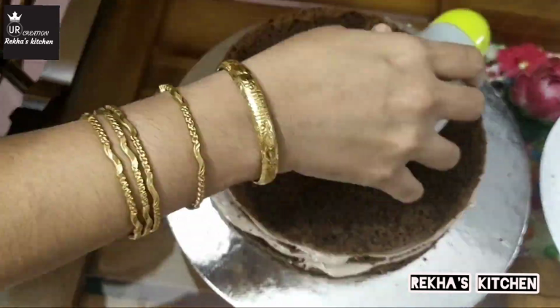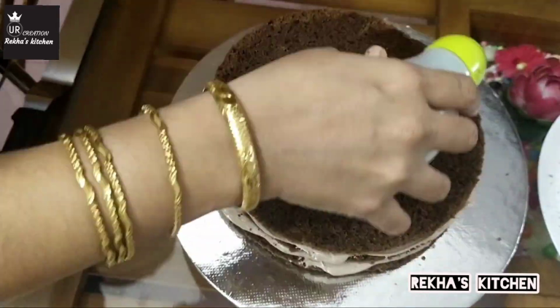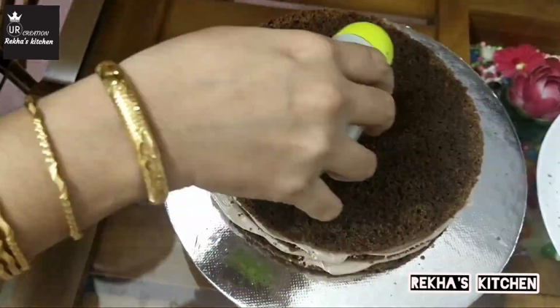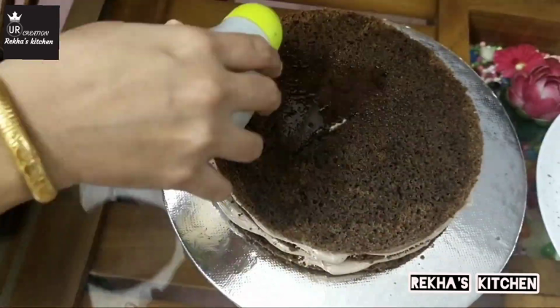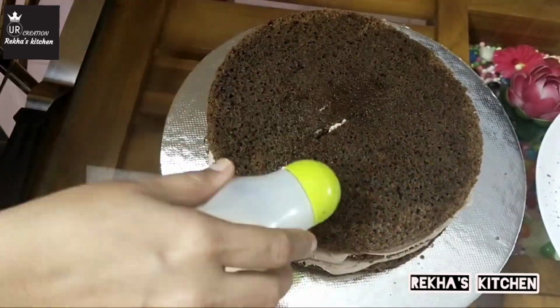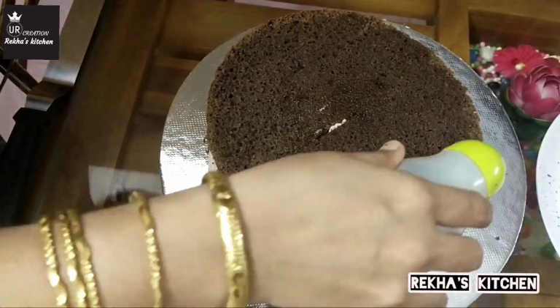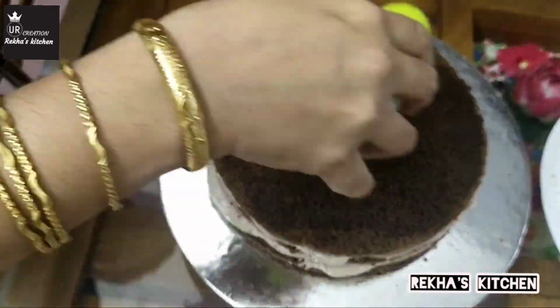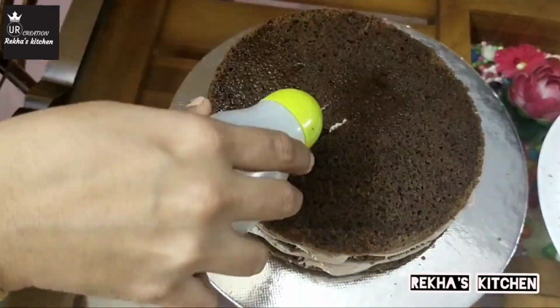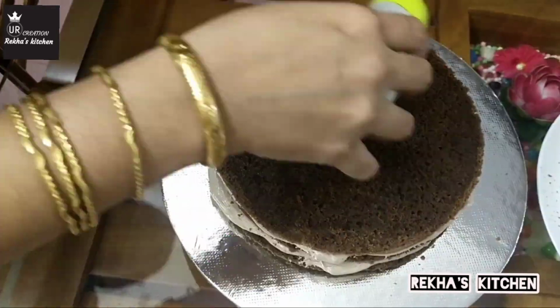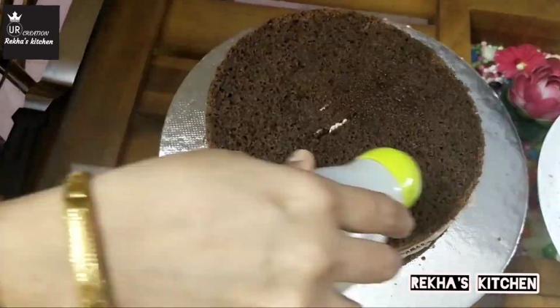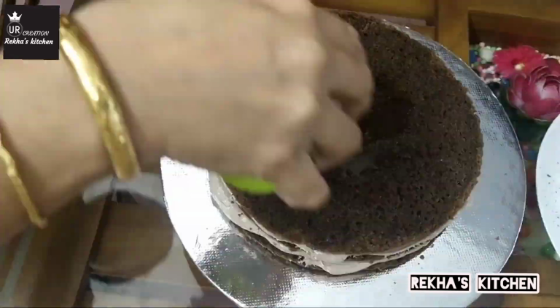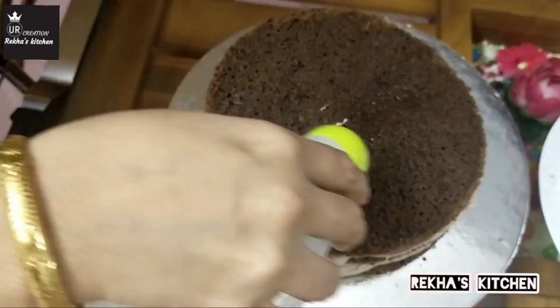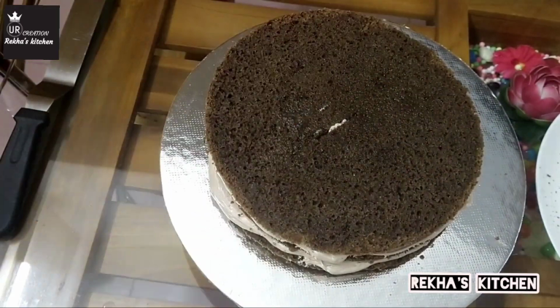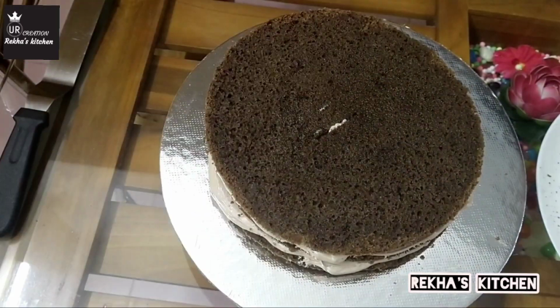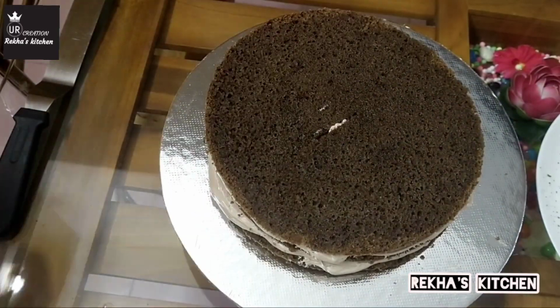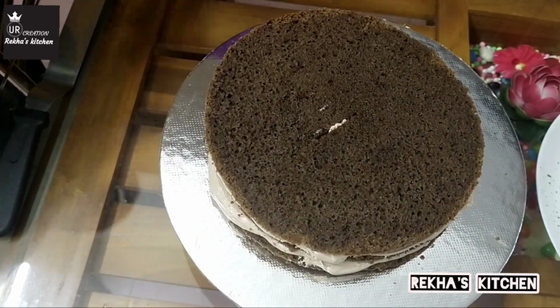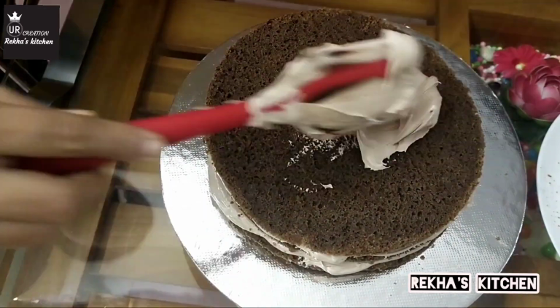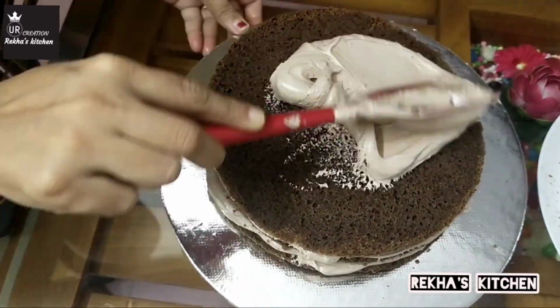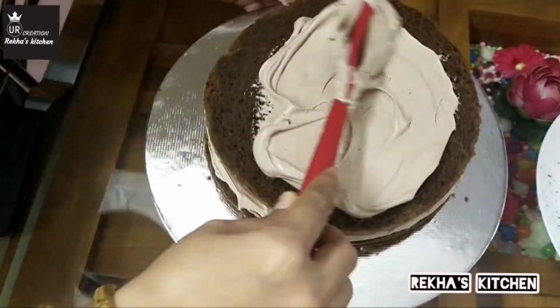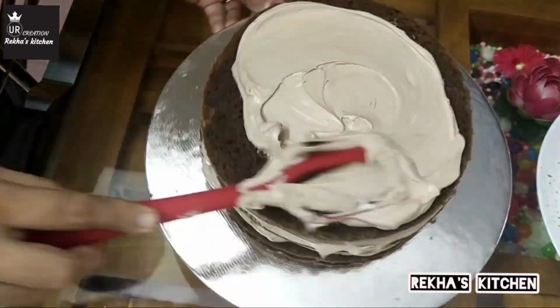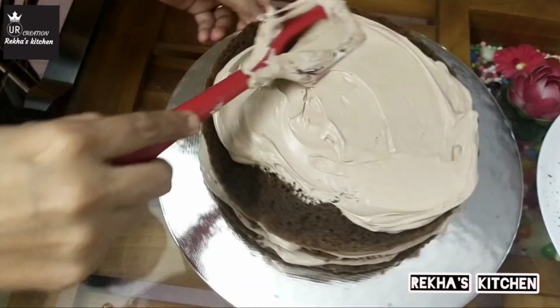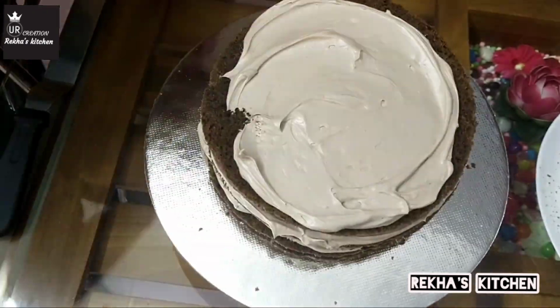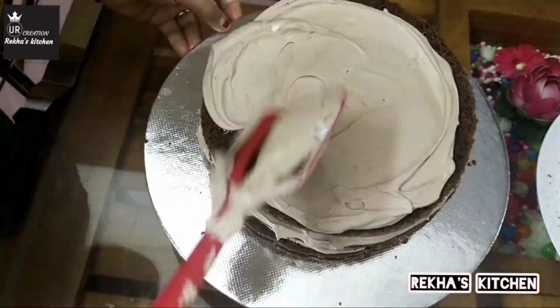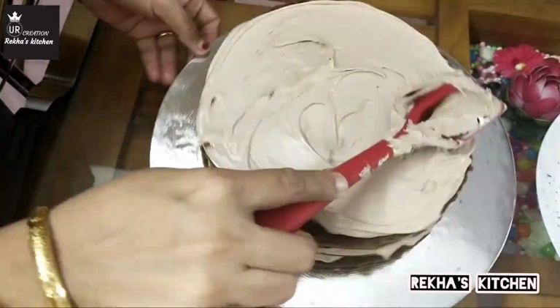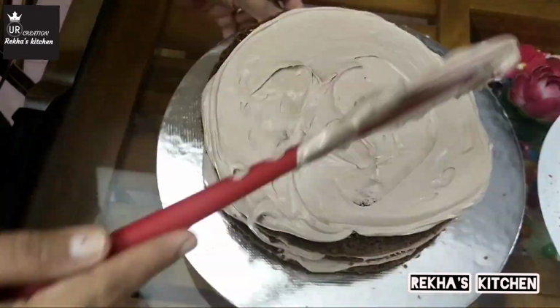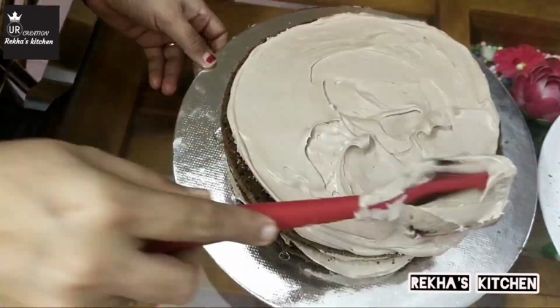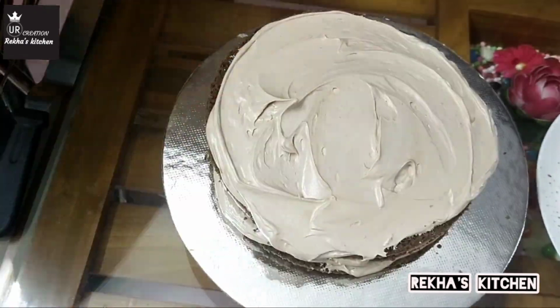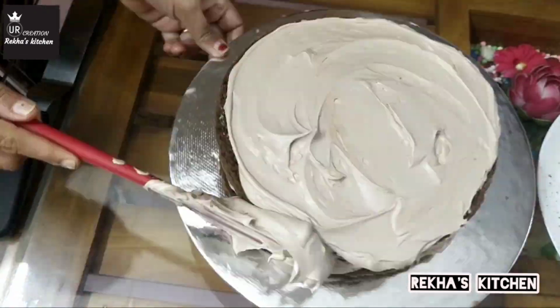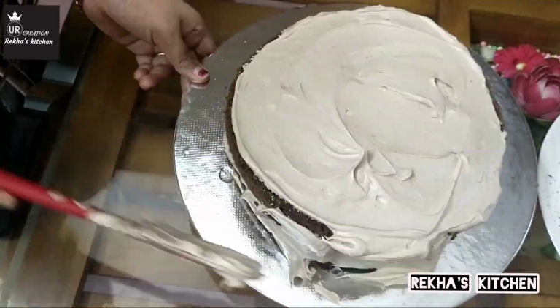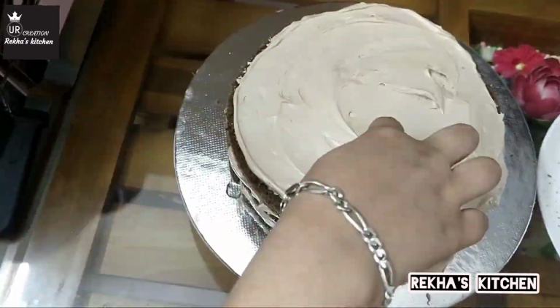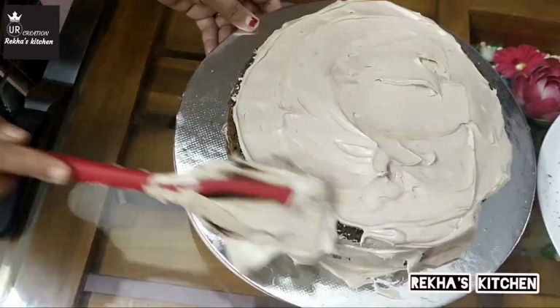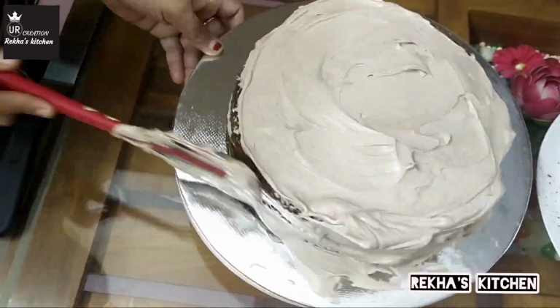This is very easy. We have to prepare the chocolate truffle cake.